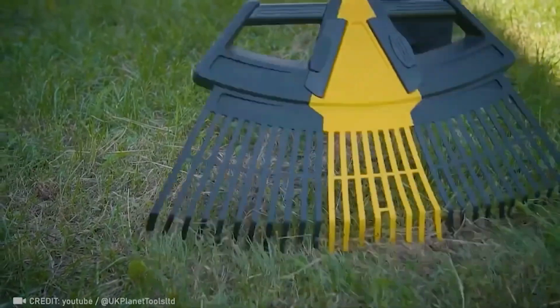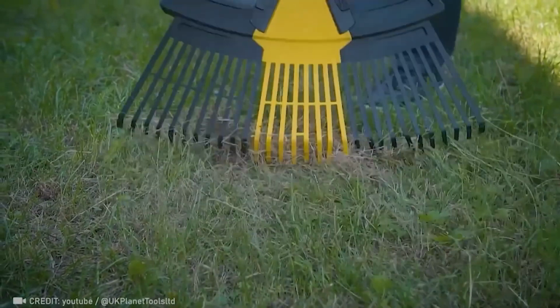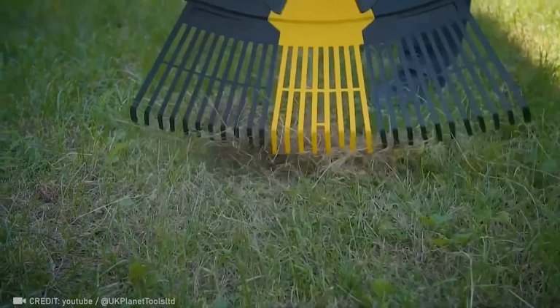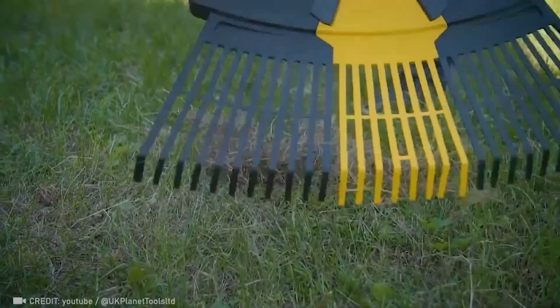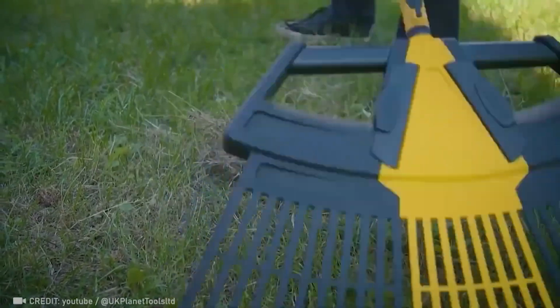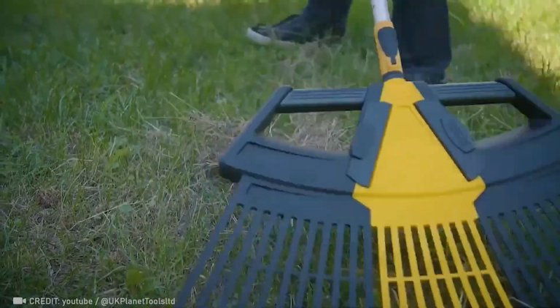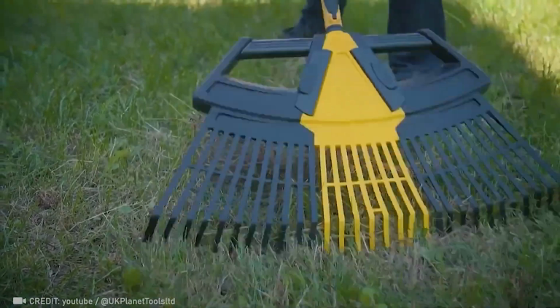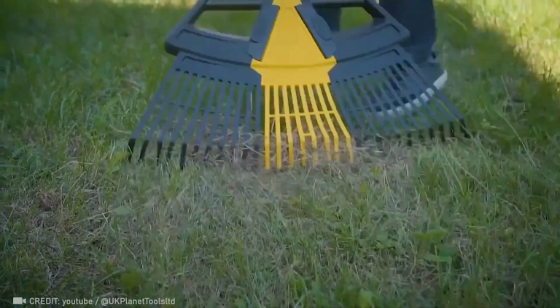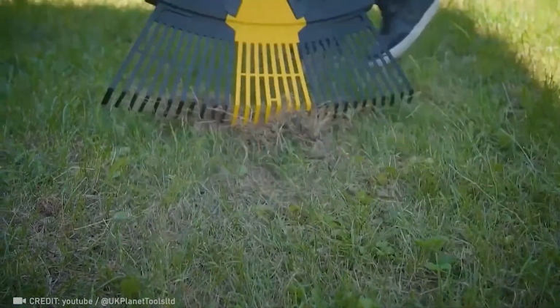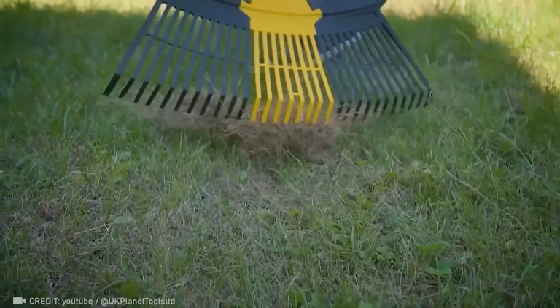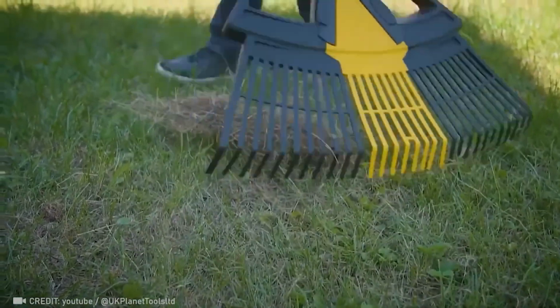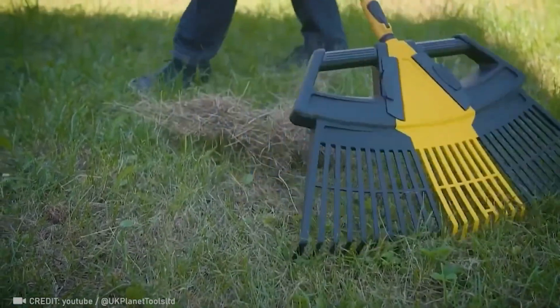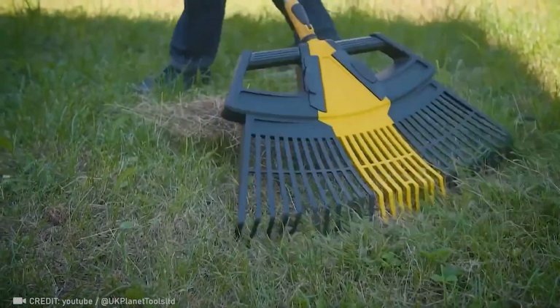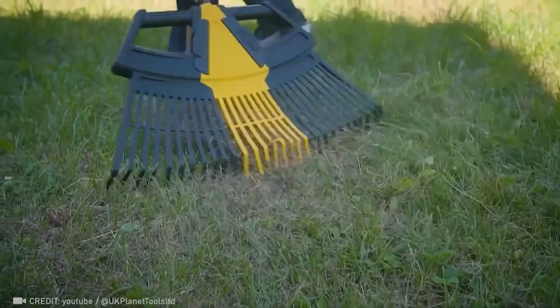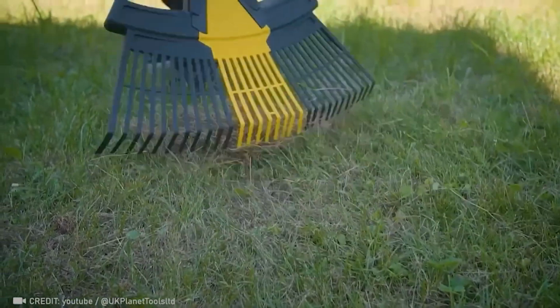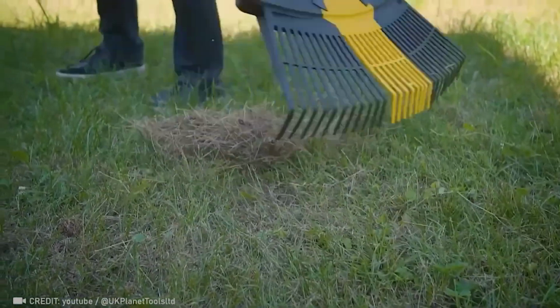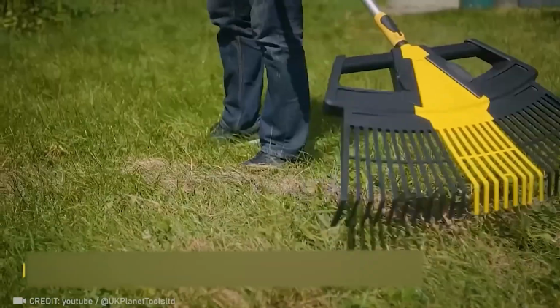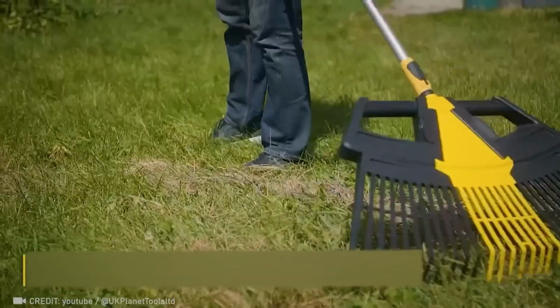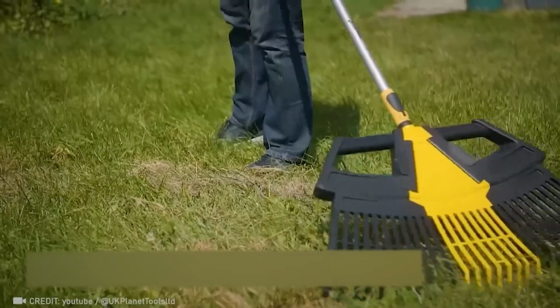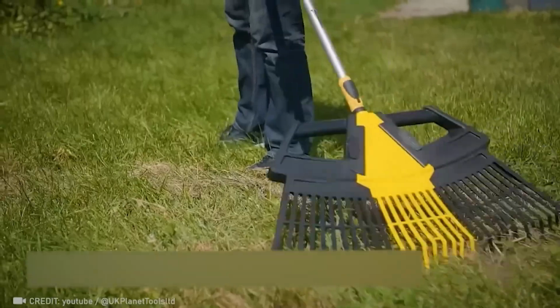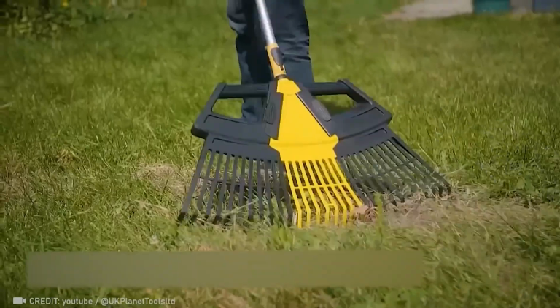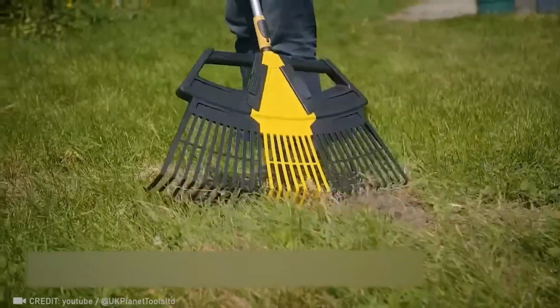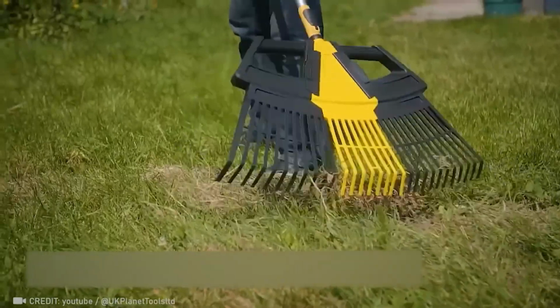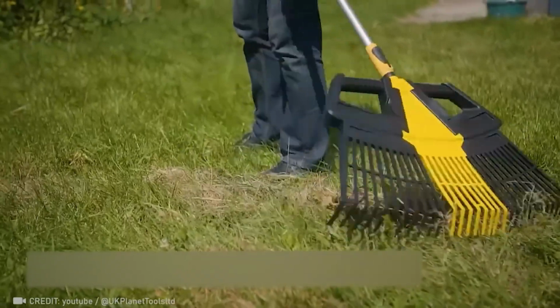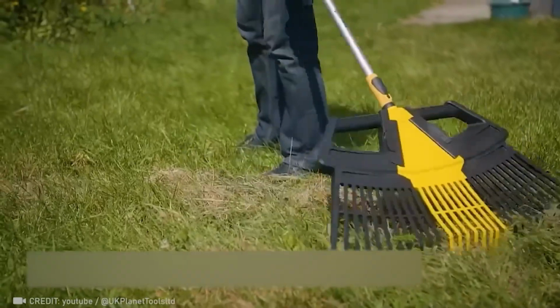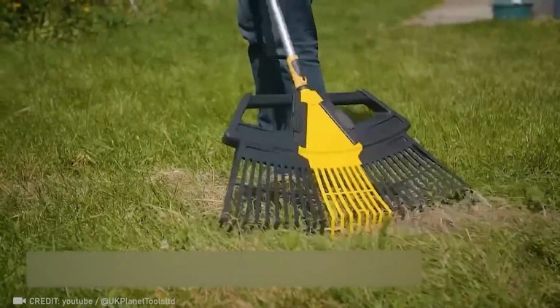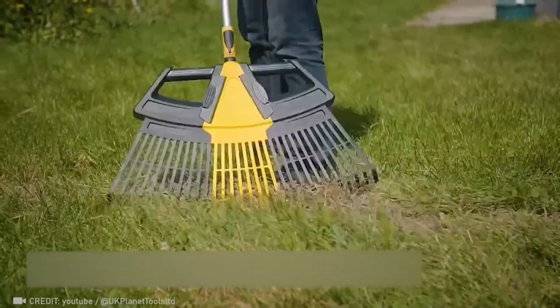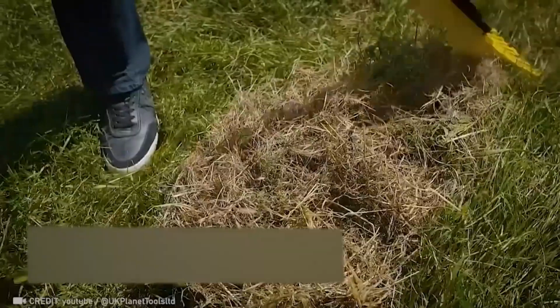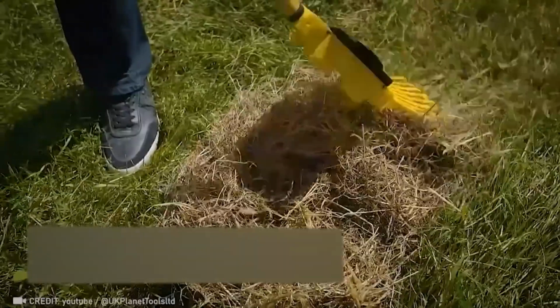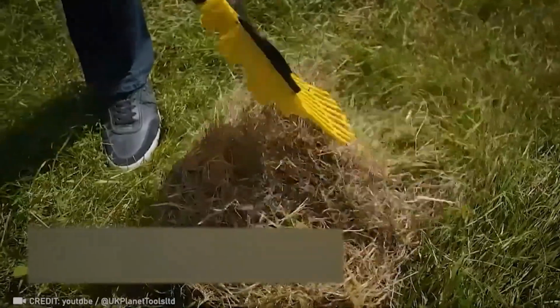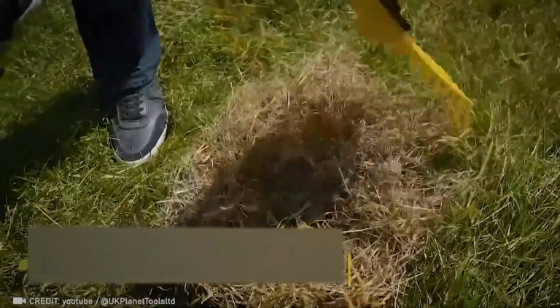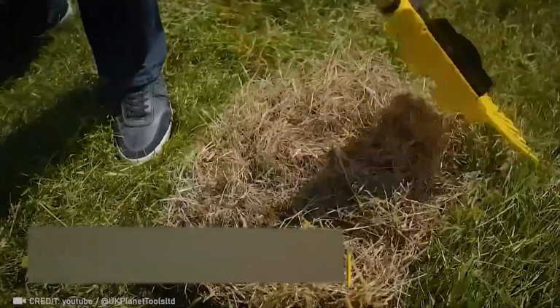The way you think about convenience when it comes to raking will be forever changed. I promise.